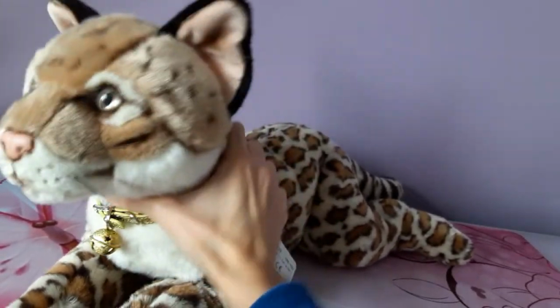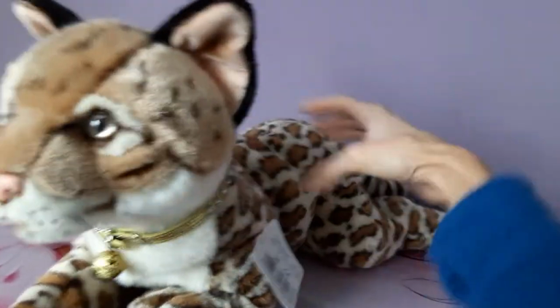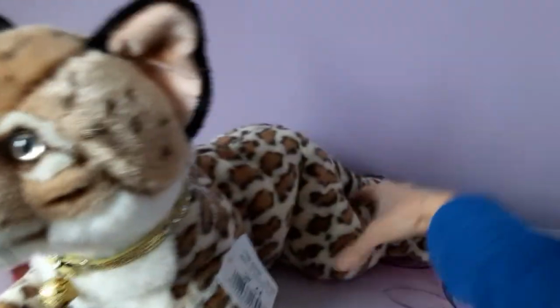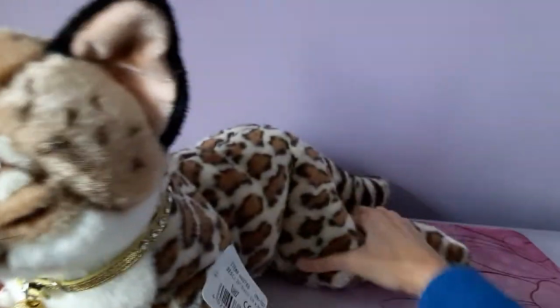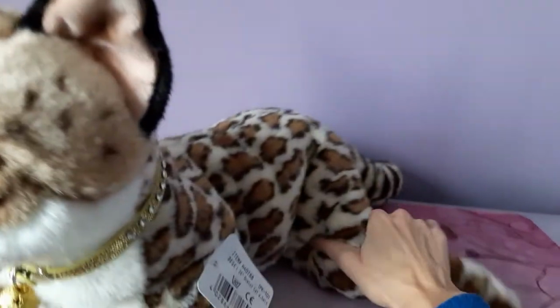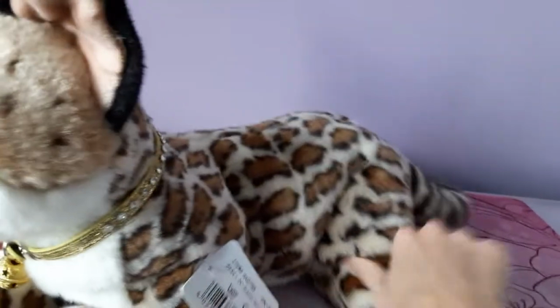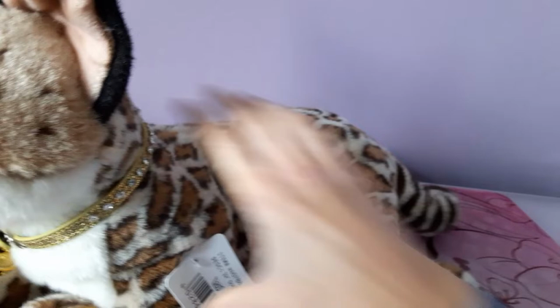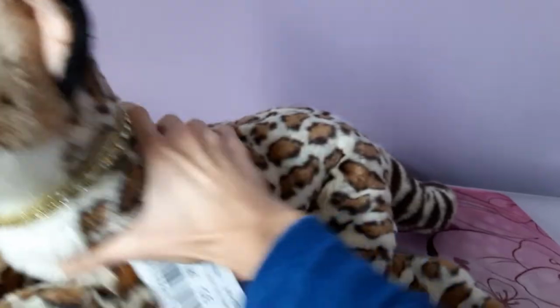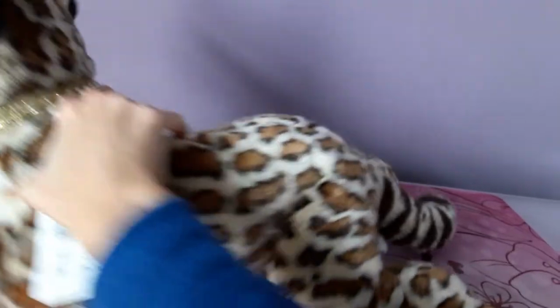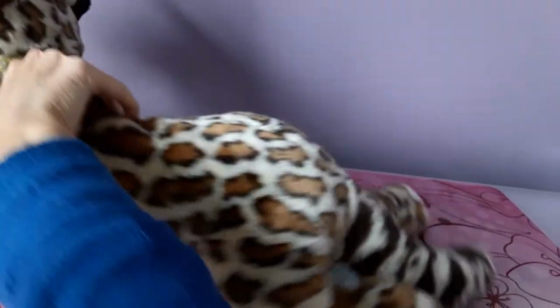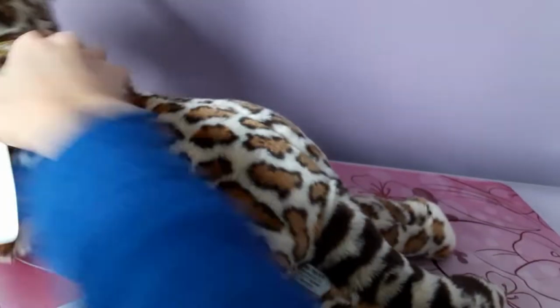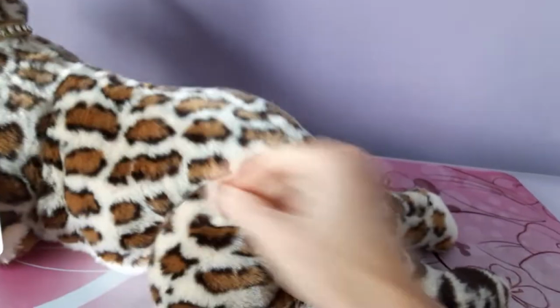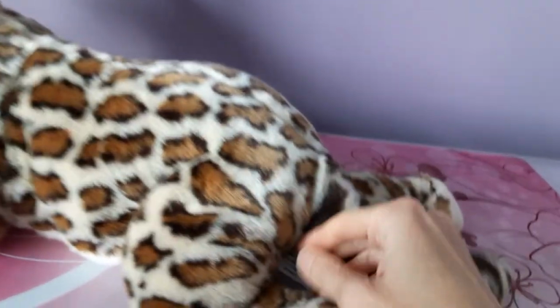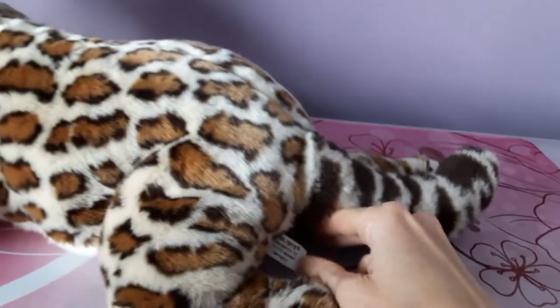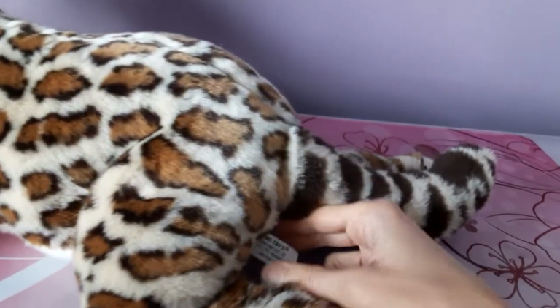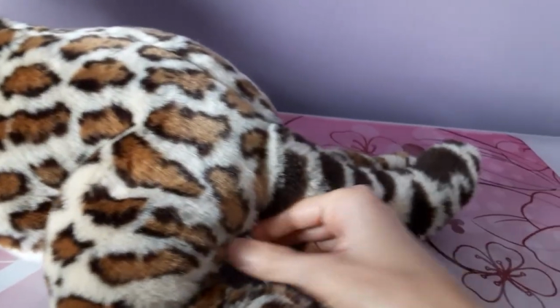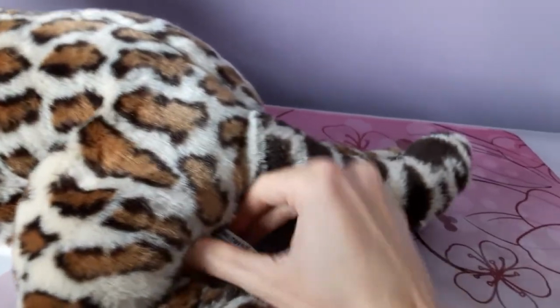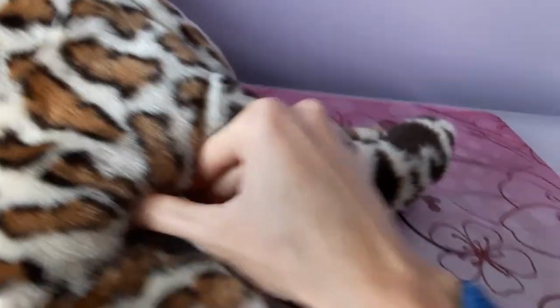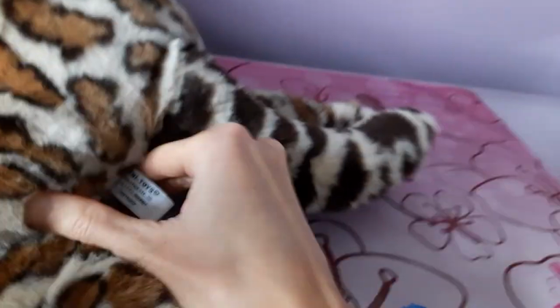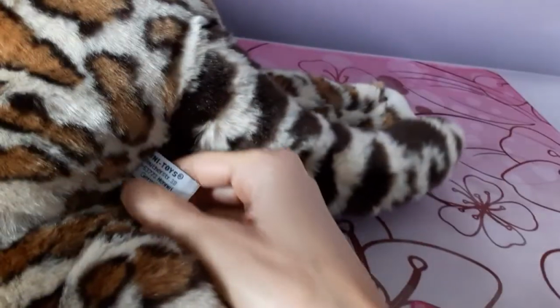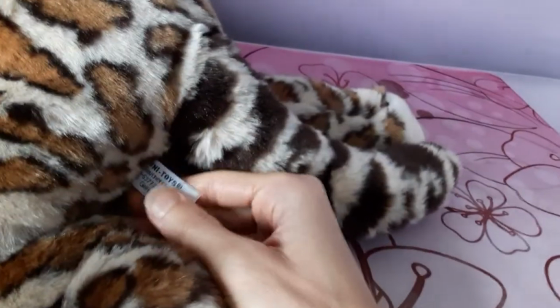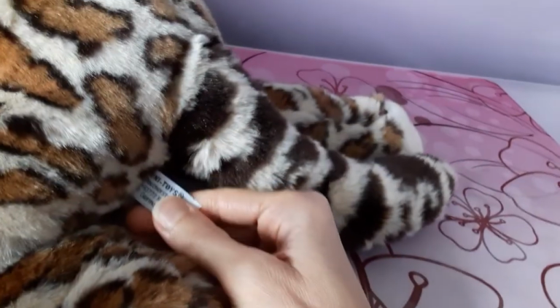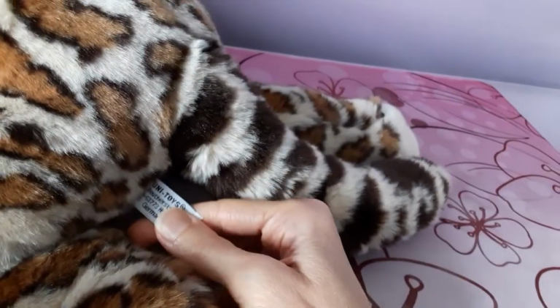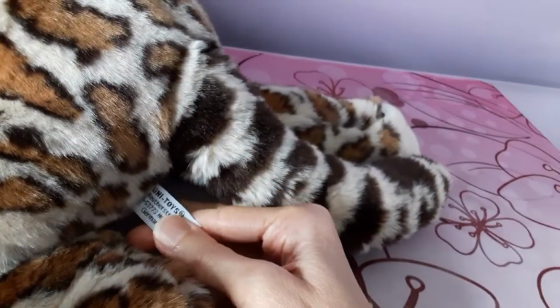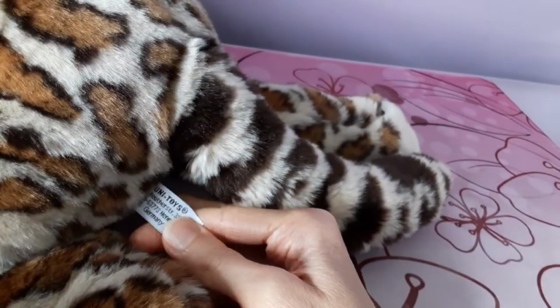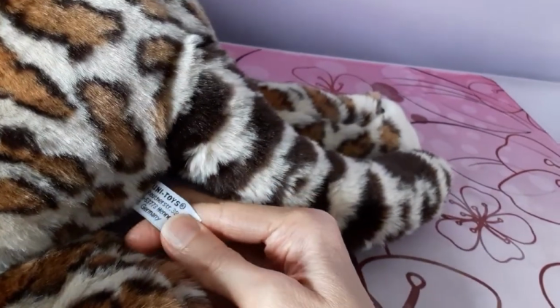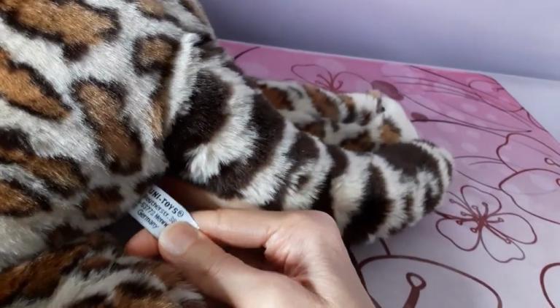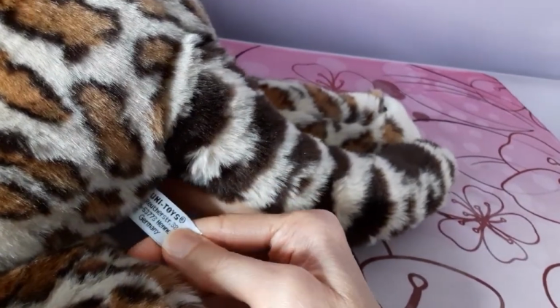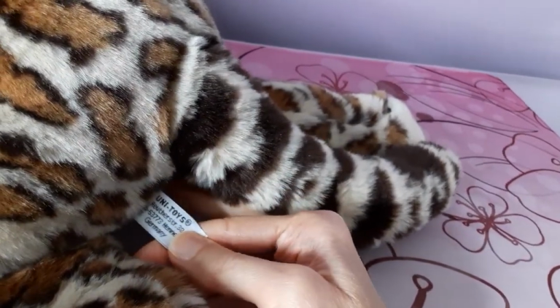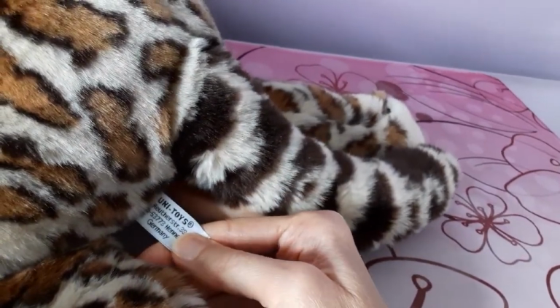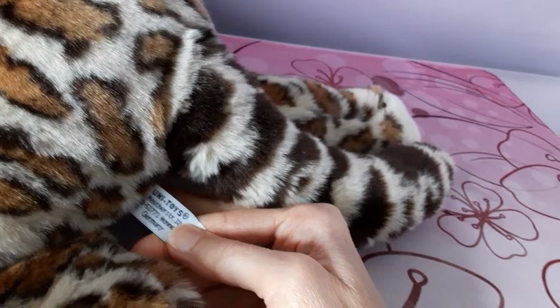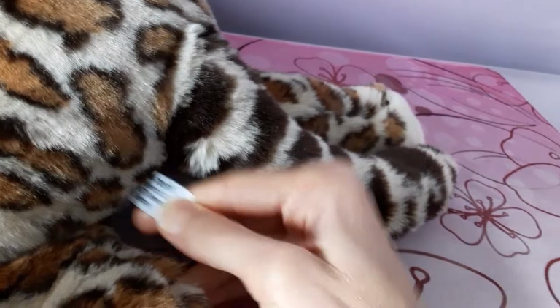I'll give you a look at her tush tag back here as well, with the UniToys logo on it. So there it is.